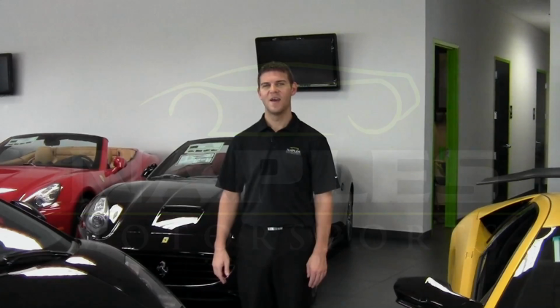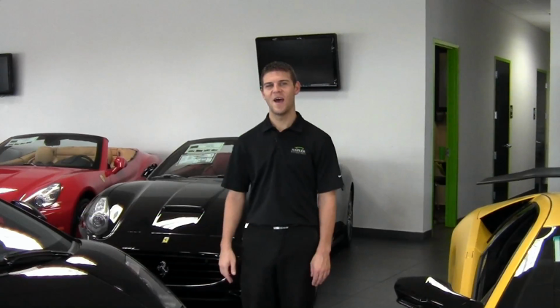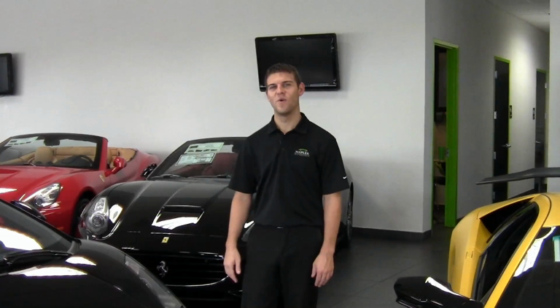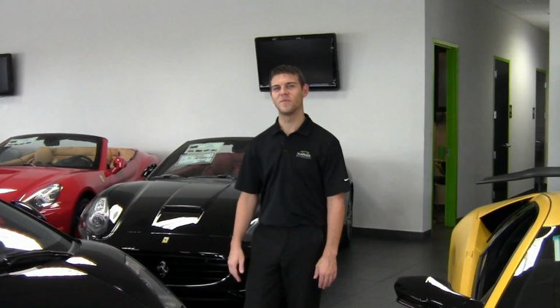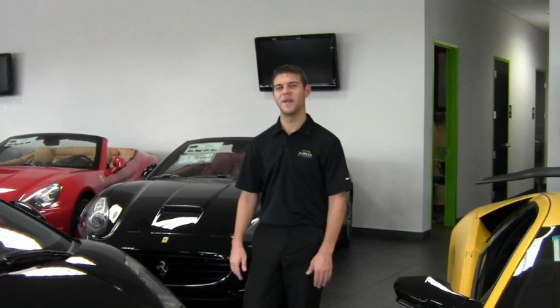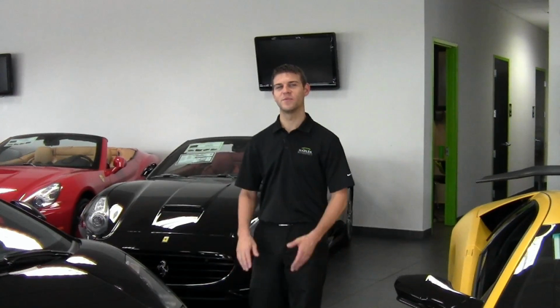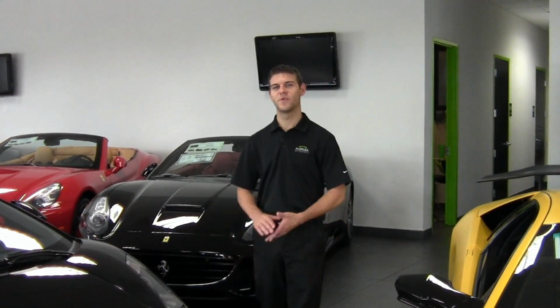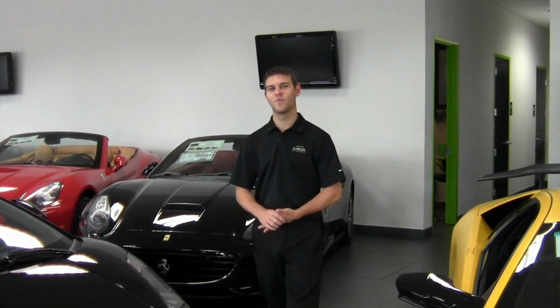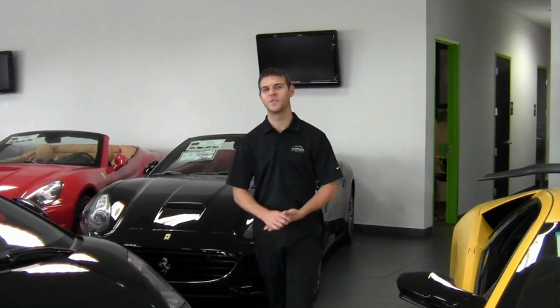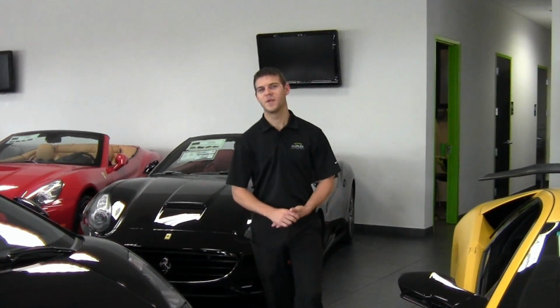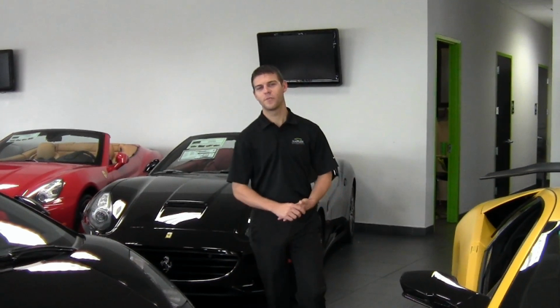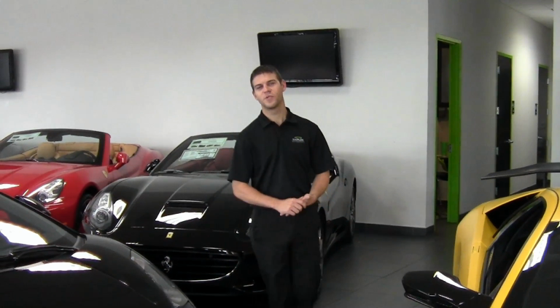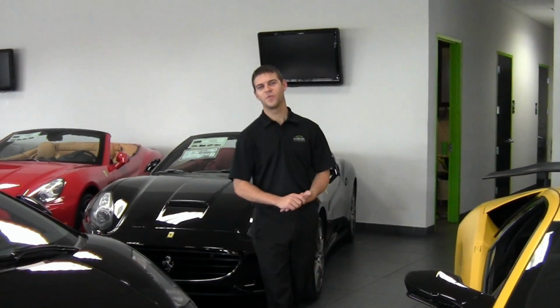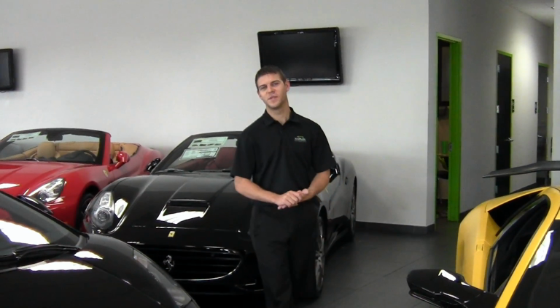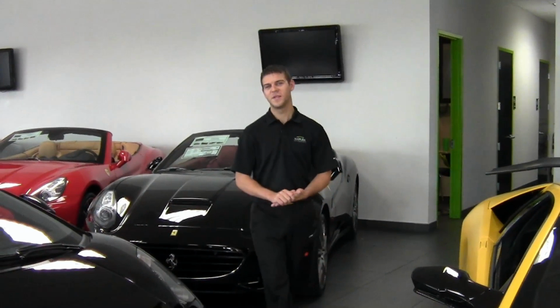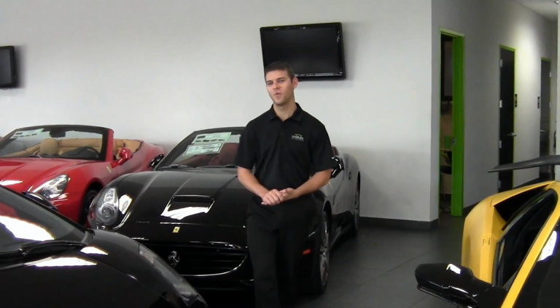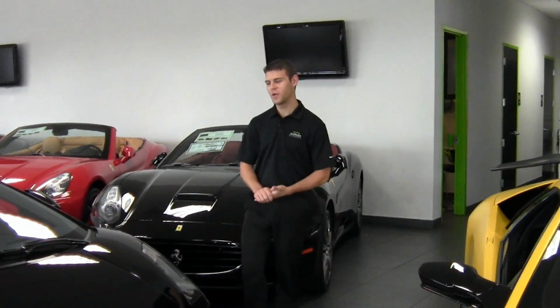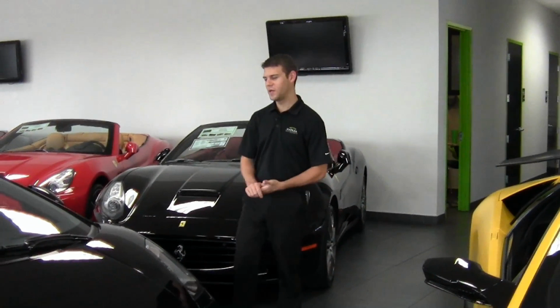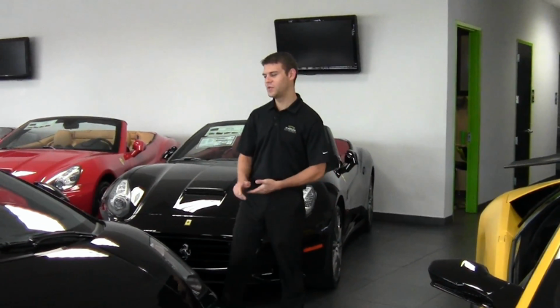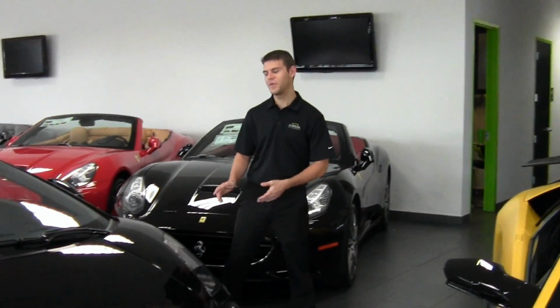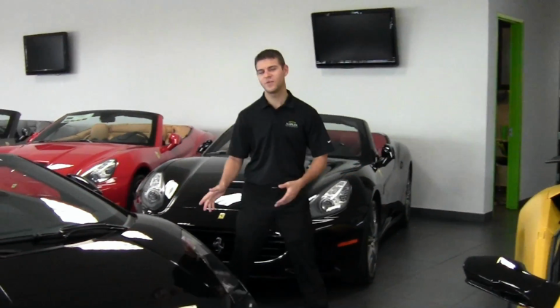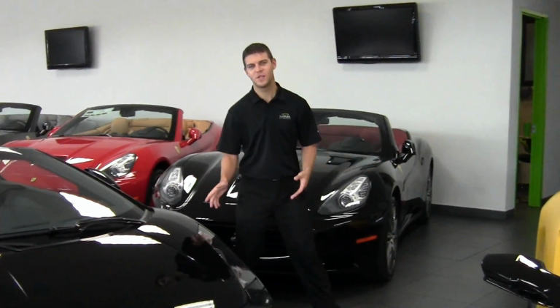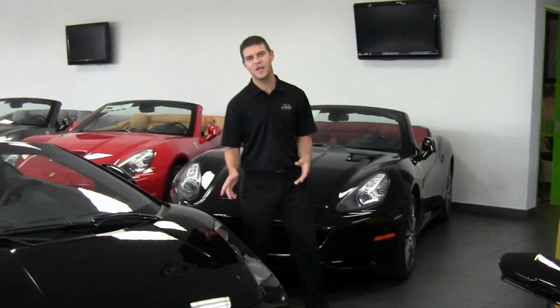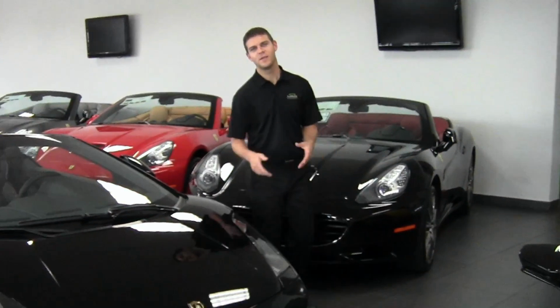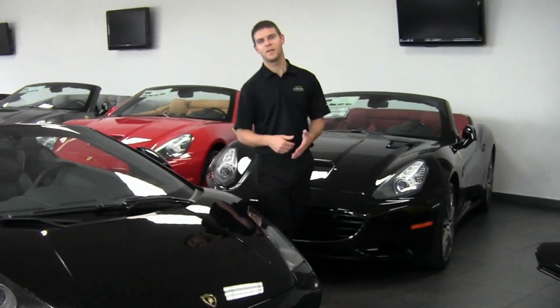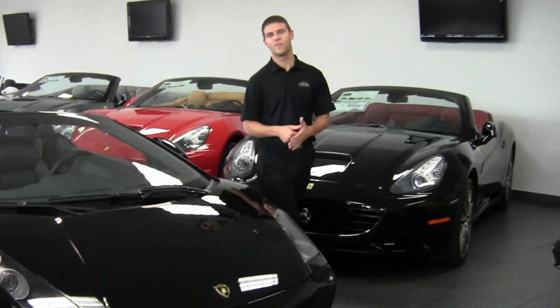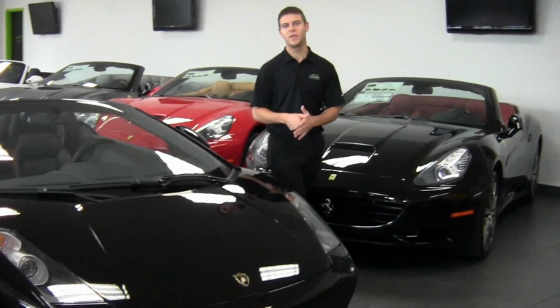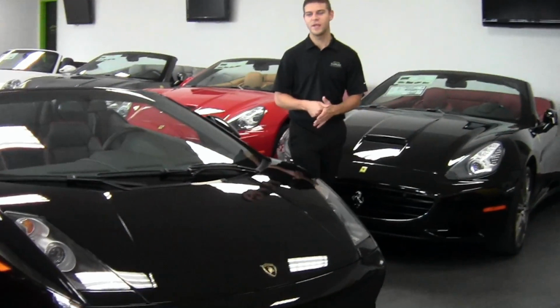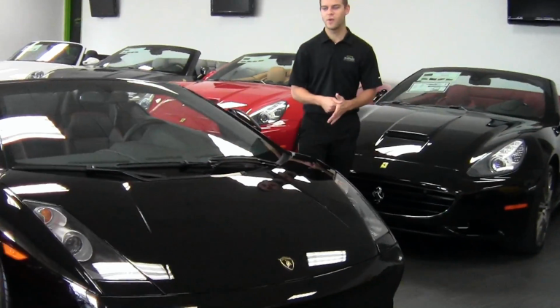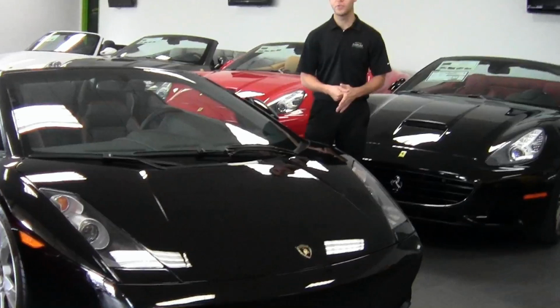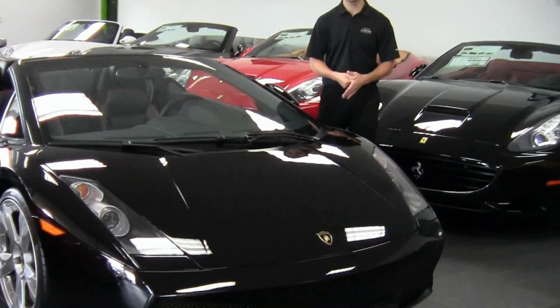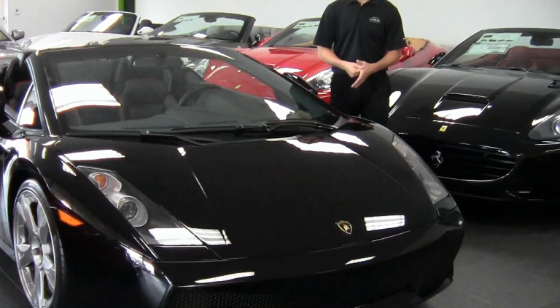Hi, welcome to Naples Motorsports. I'm Chris Pruitt. Today we're looking at a 2008 Lamborghini Gallardo Spyder.